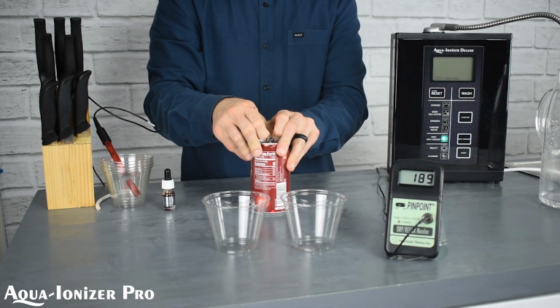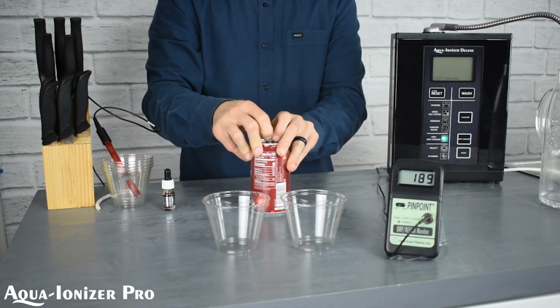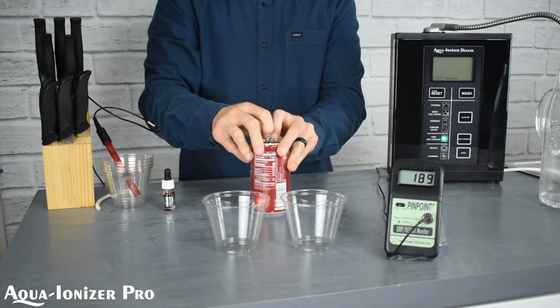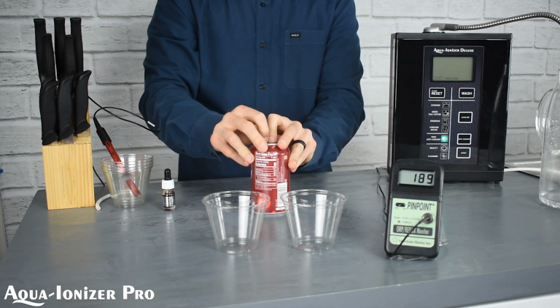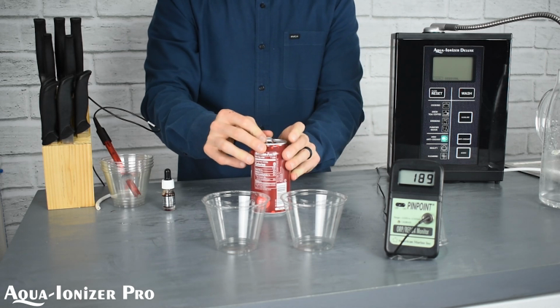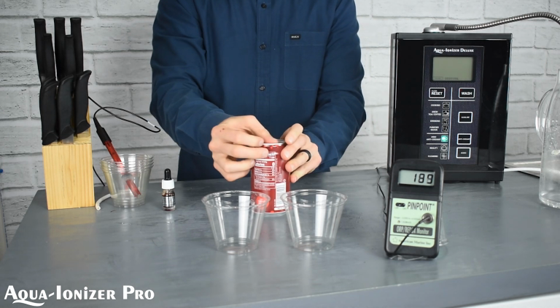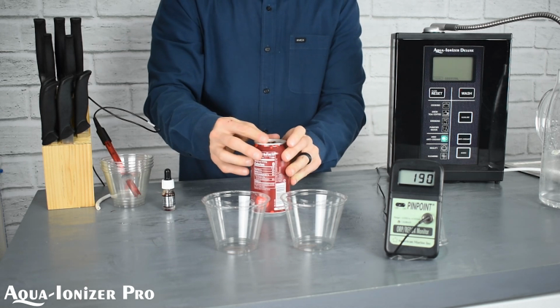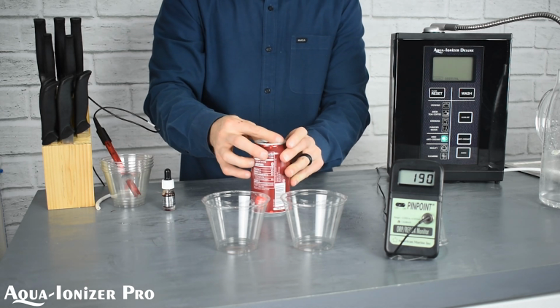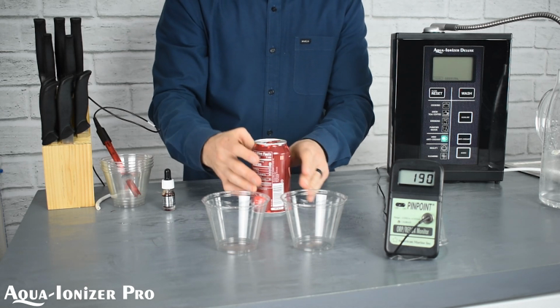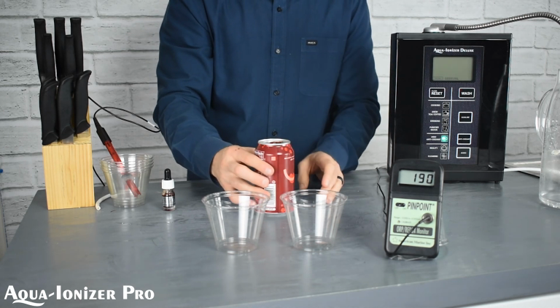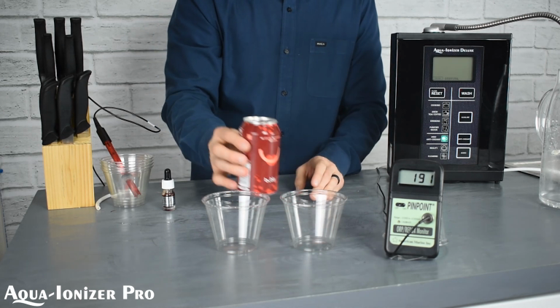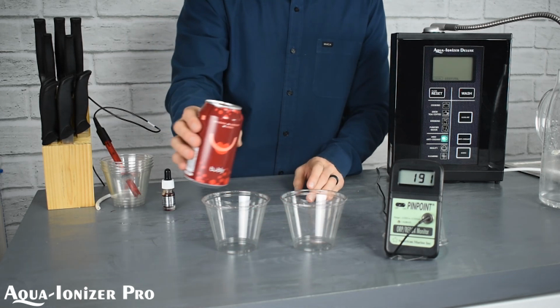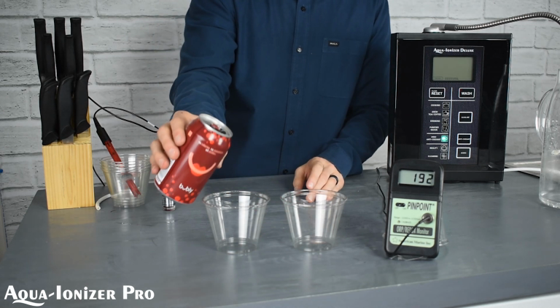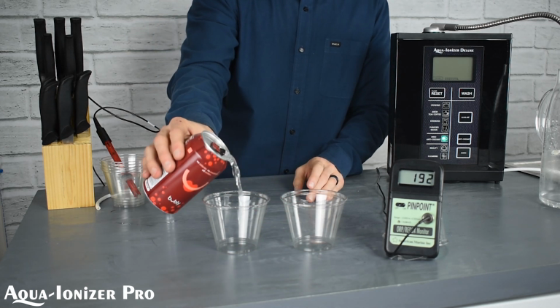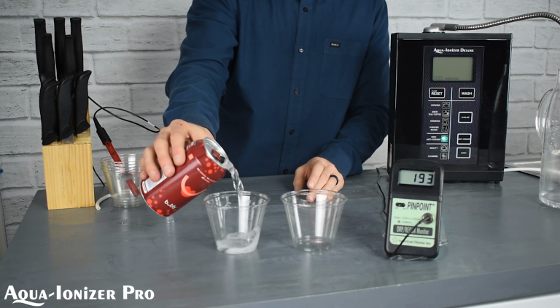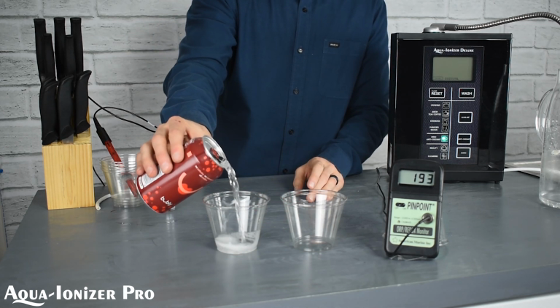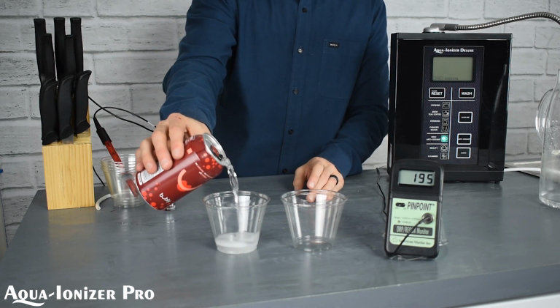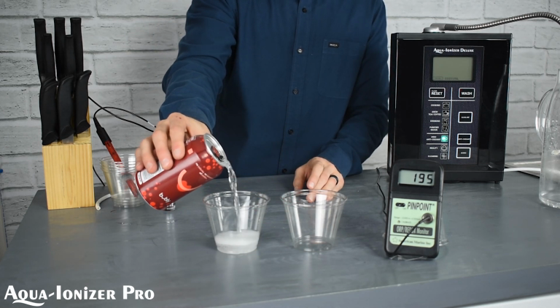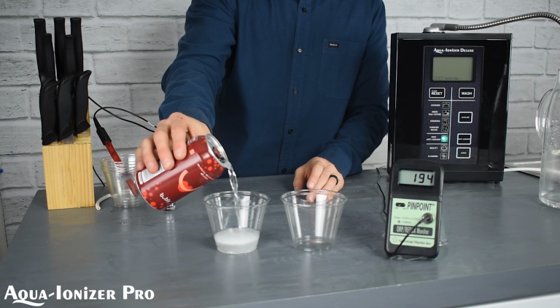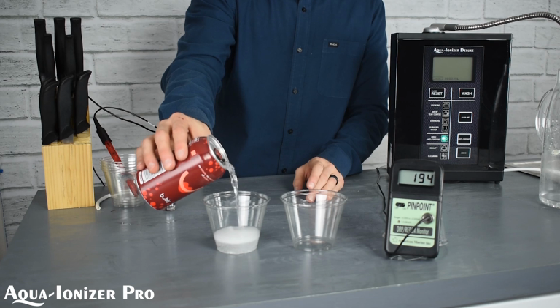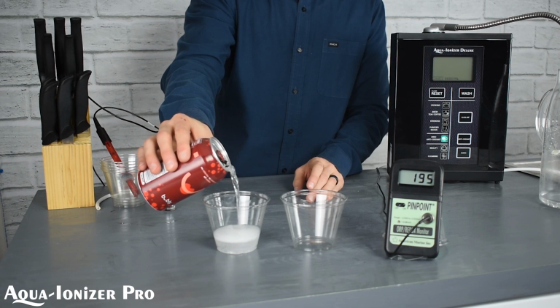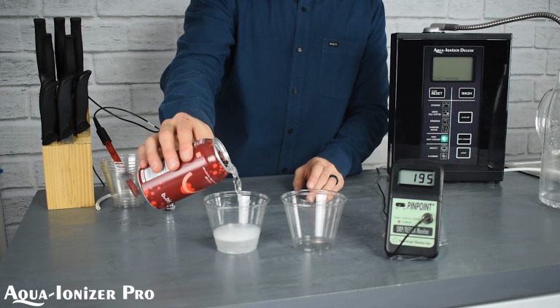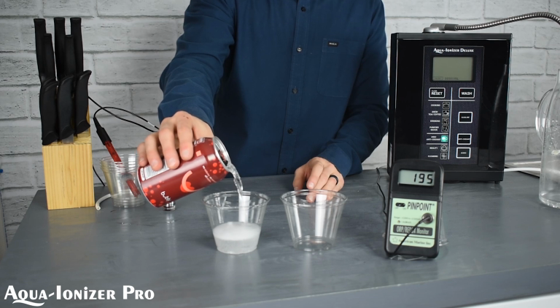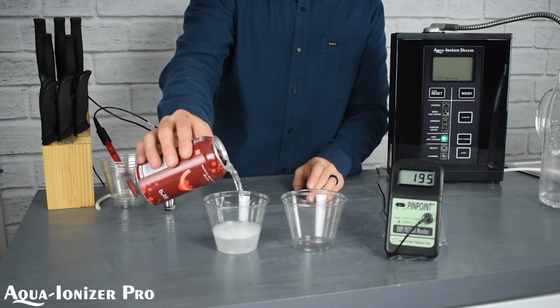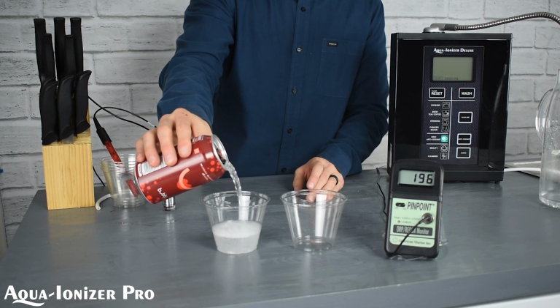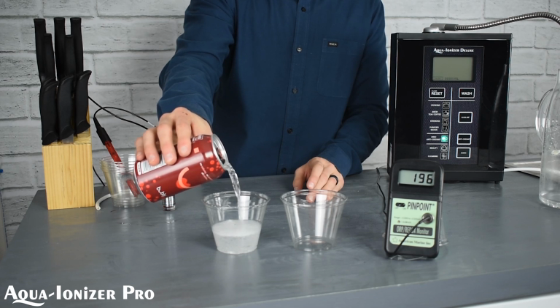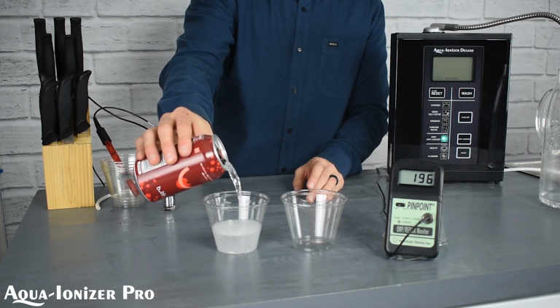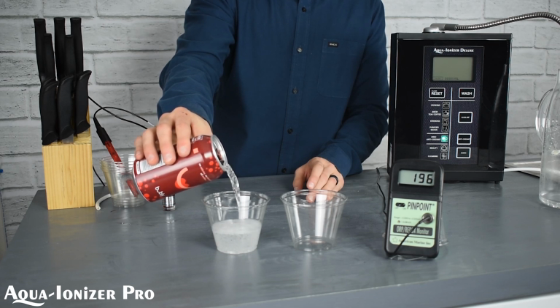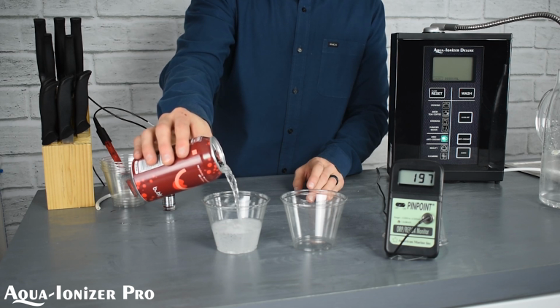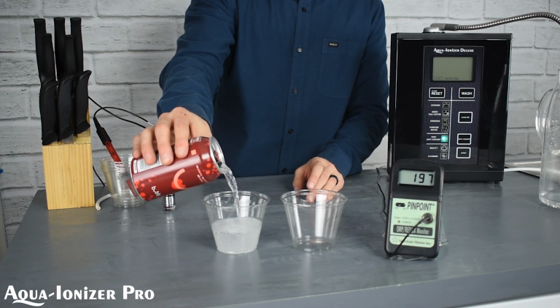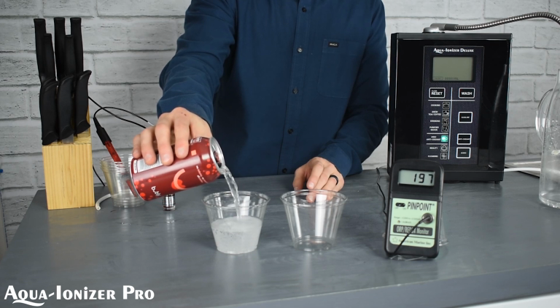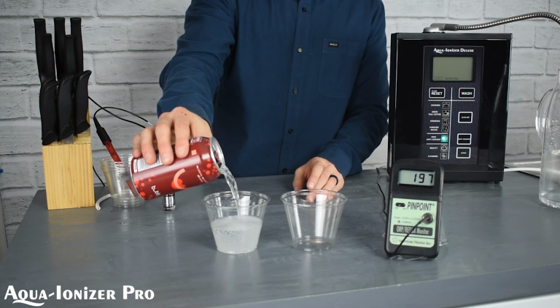We've got a brand new can here — pop it open. And I'm sure many of you might not even know what it looks like inside. It's a clear bubbly liquid.